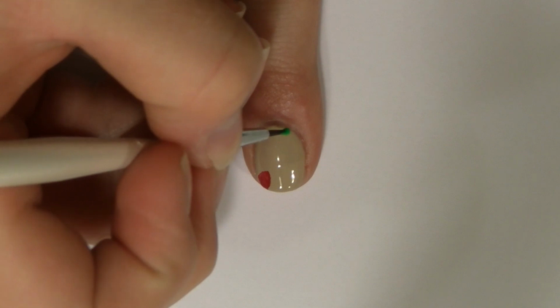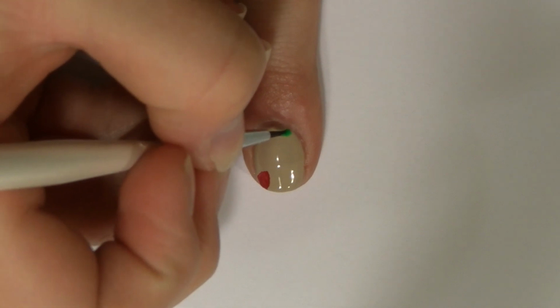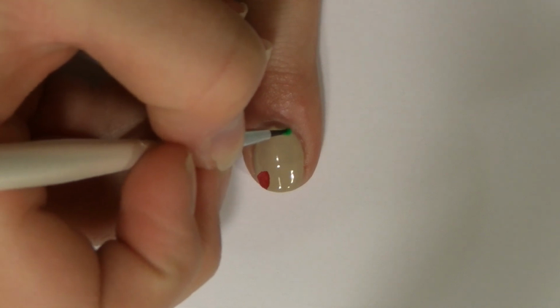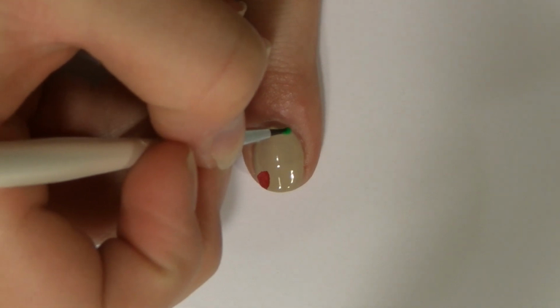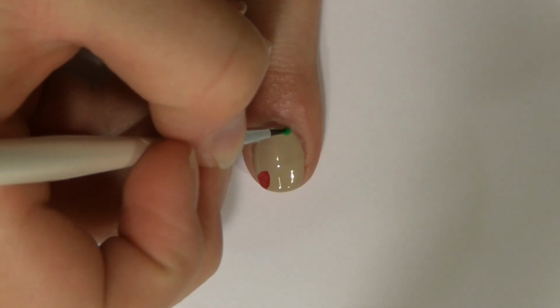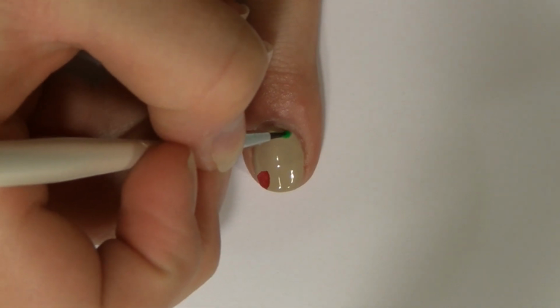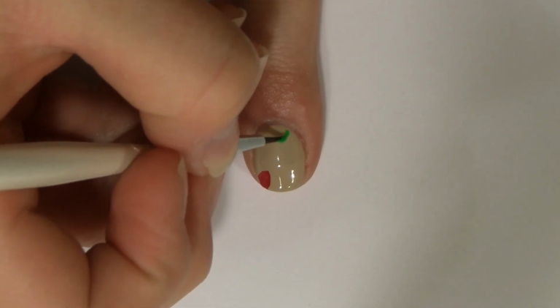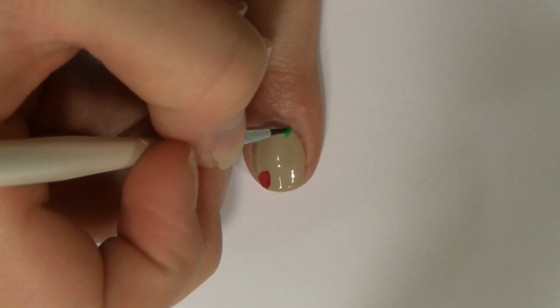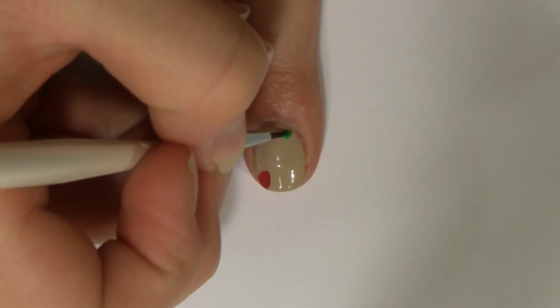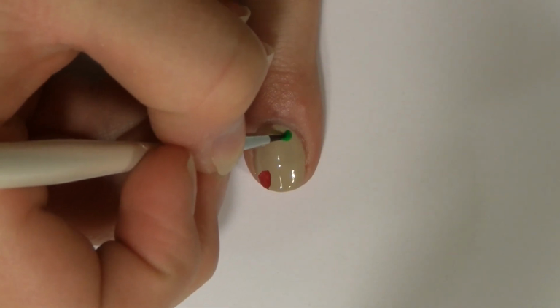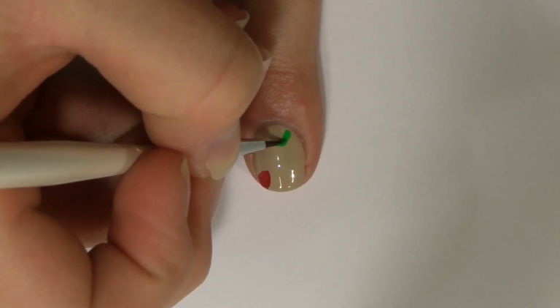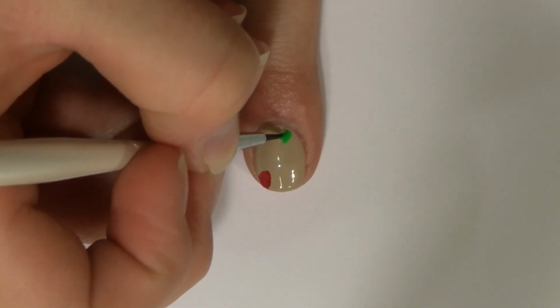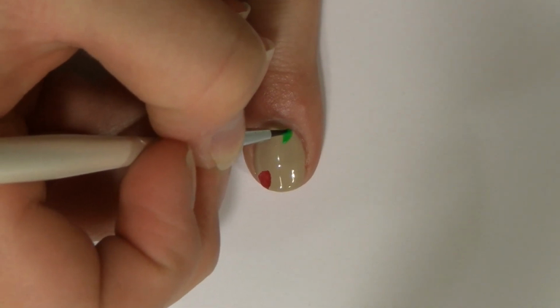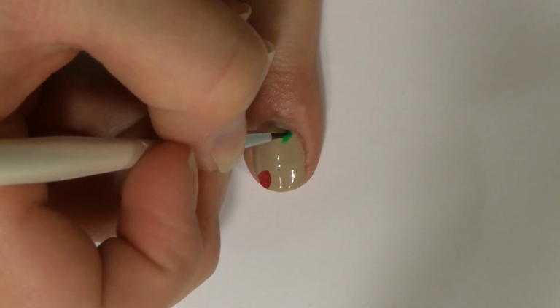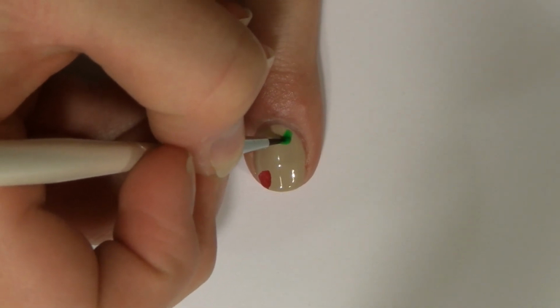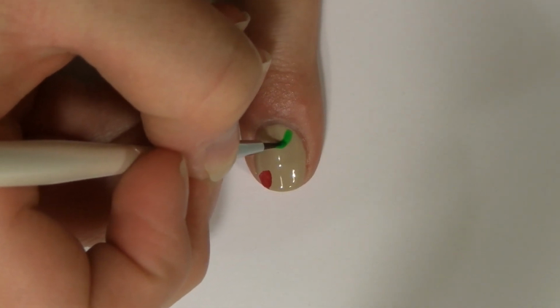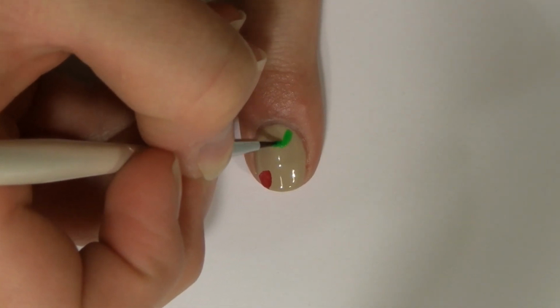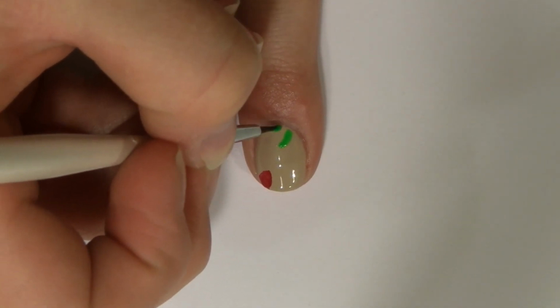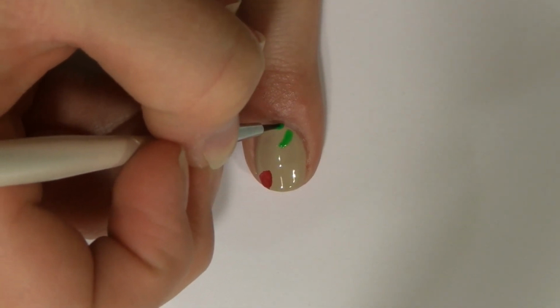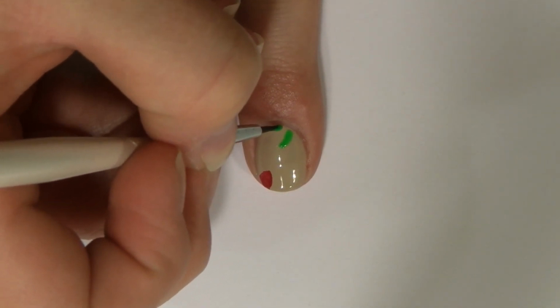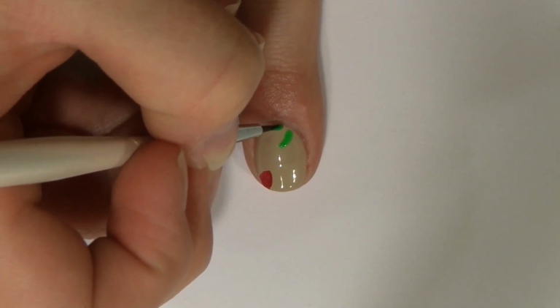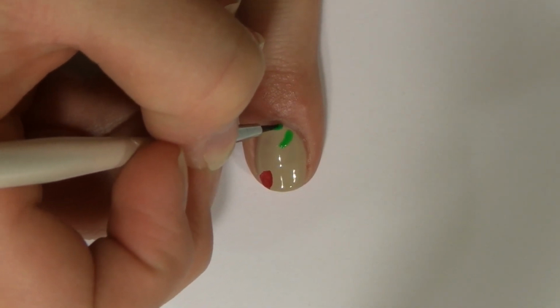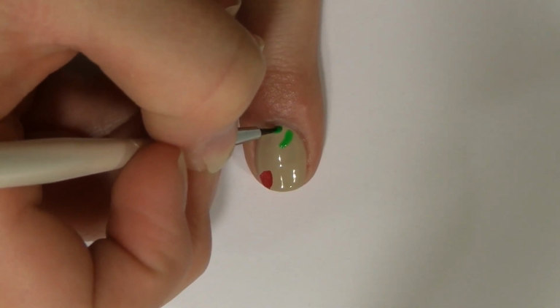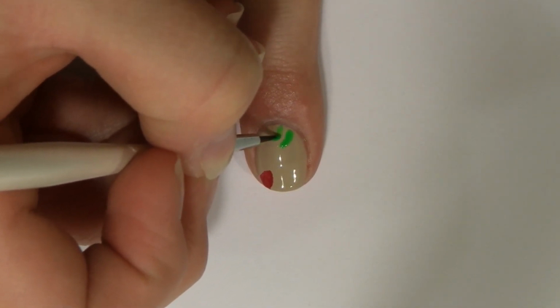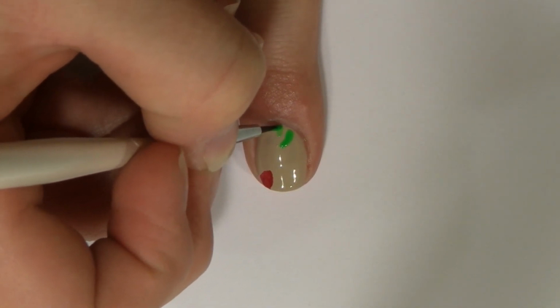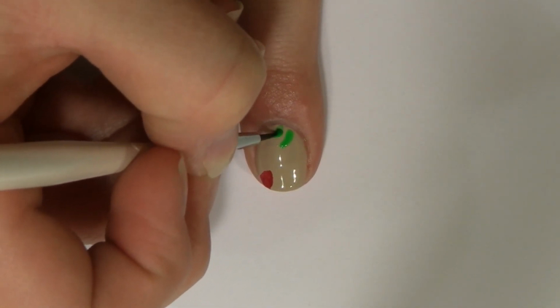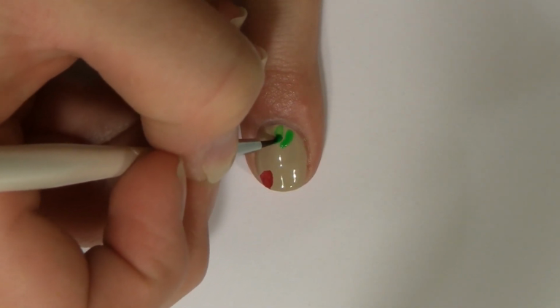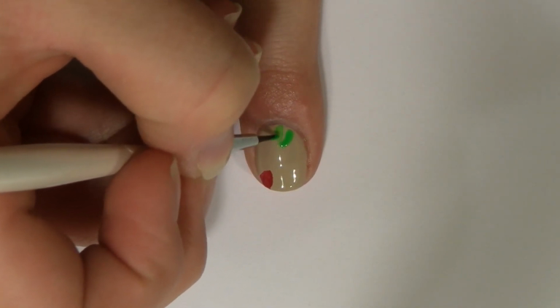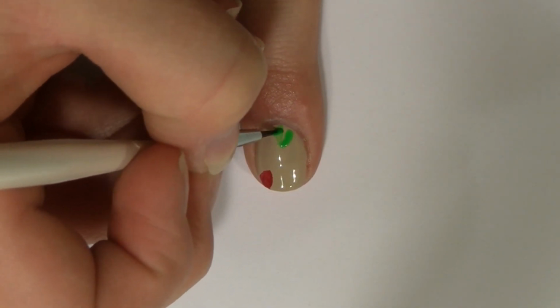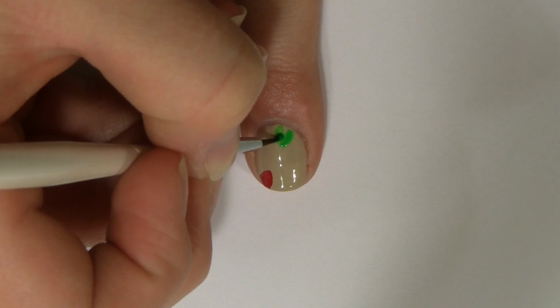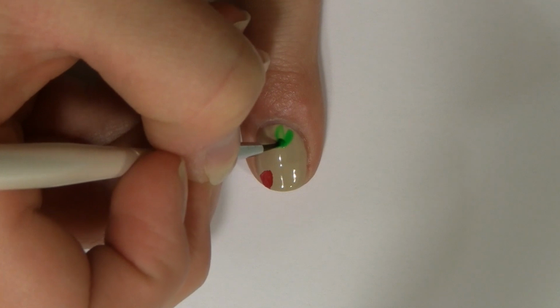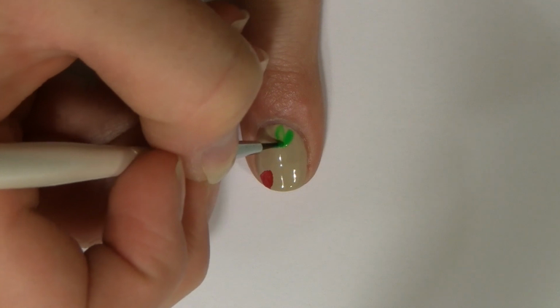Do the same thing with different colored polishes. I used fall colors, so I used red, orange, yellow, and green.